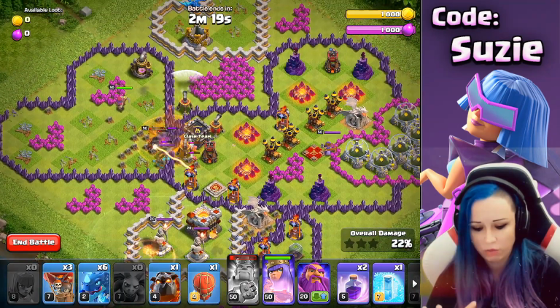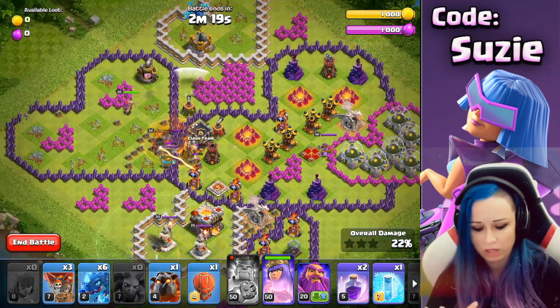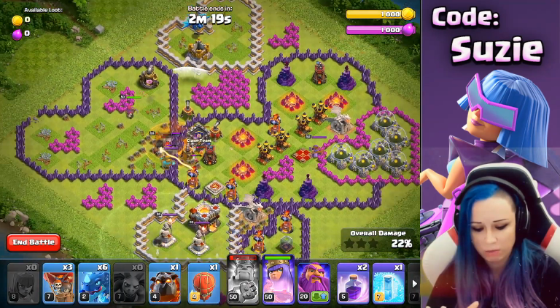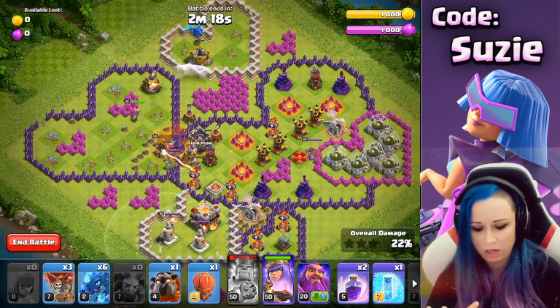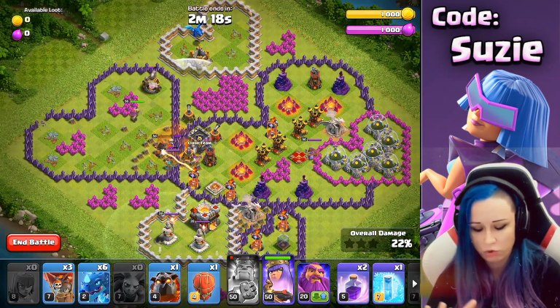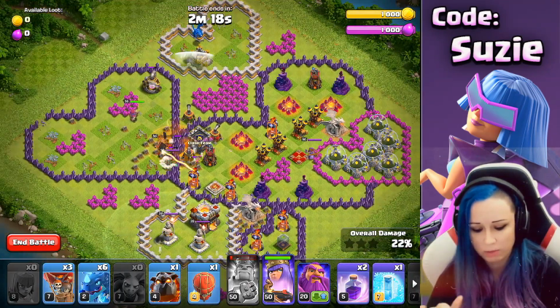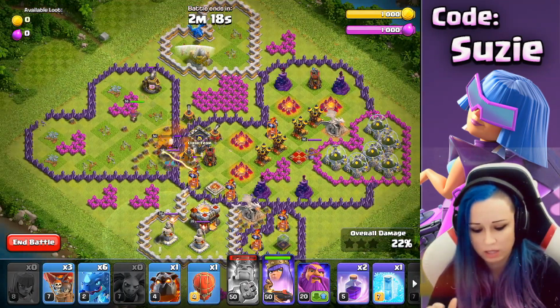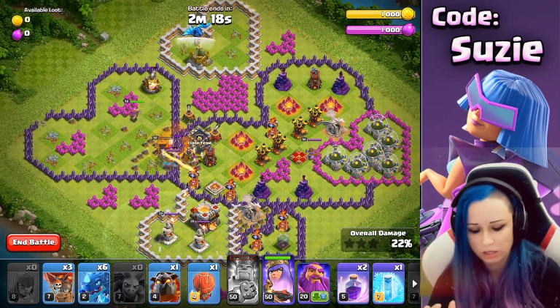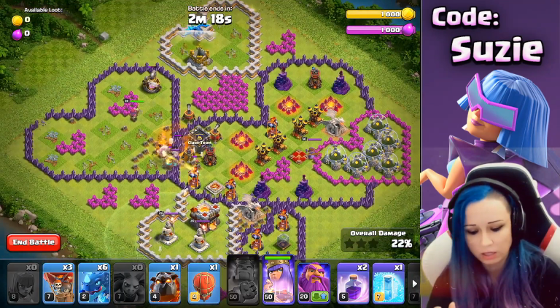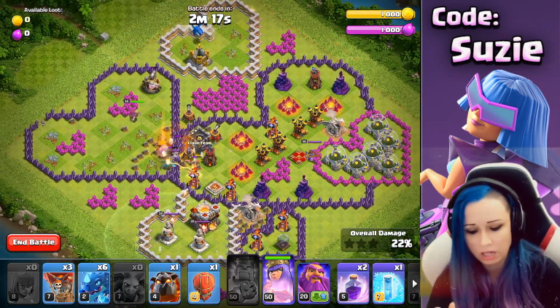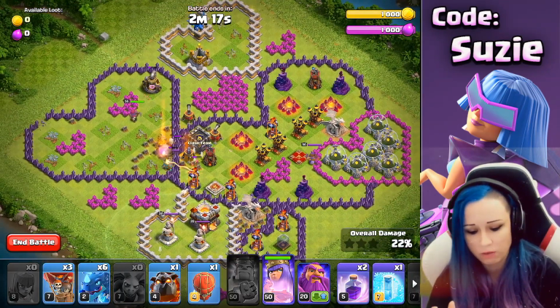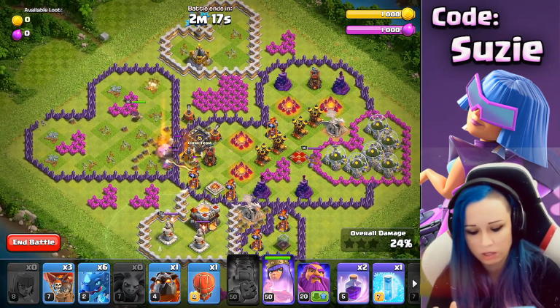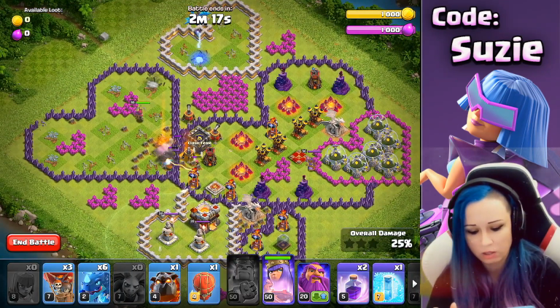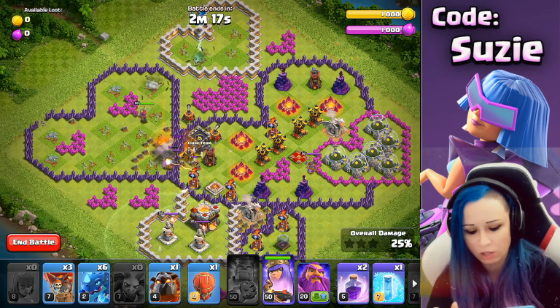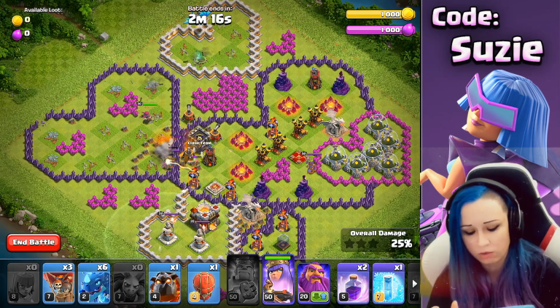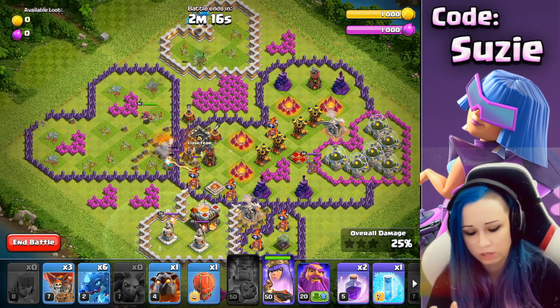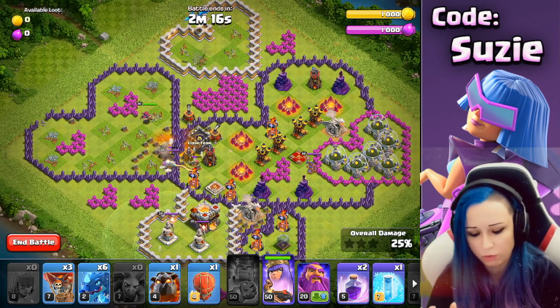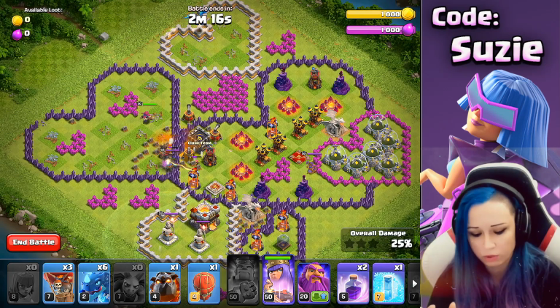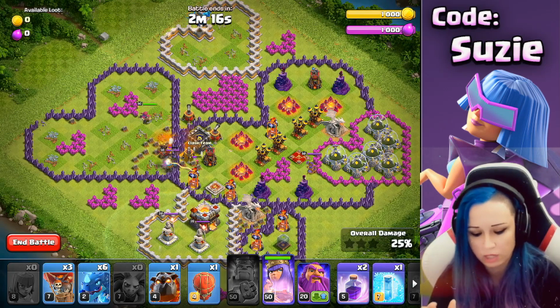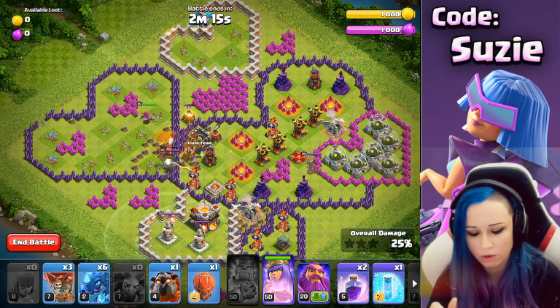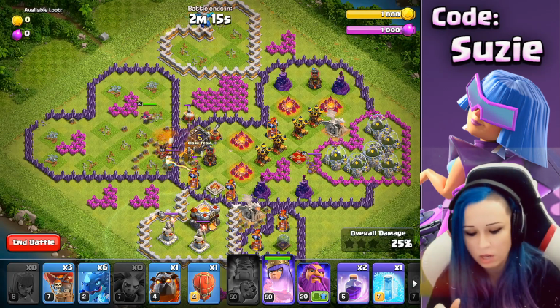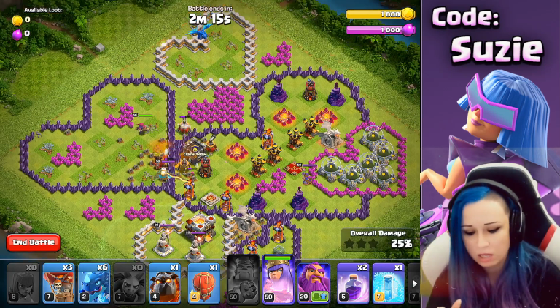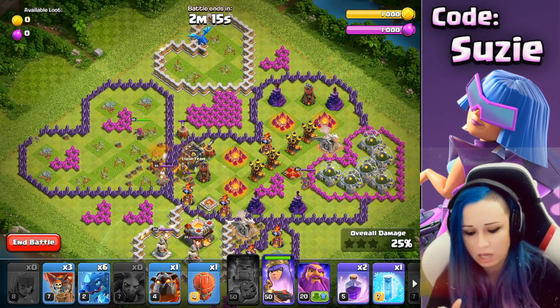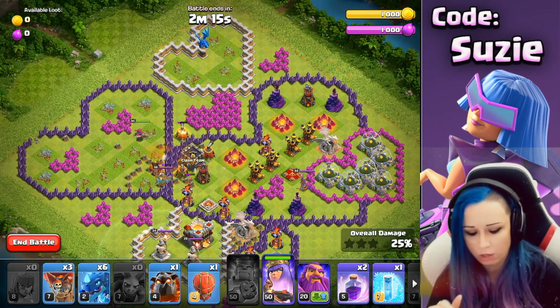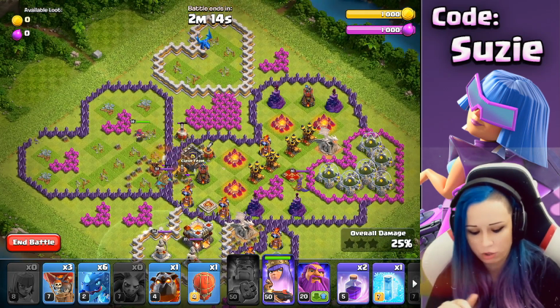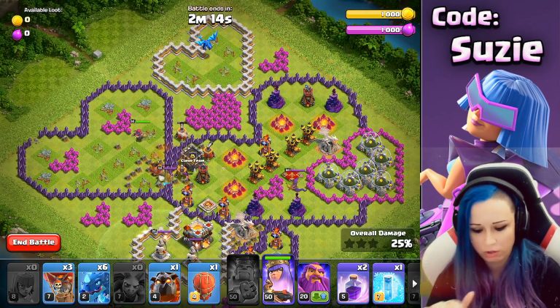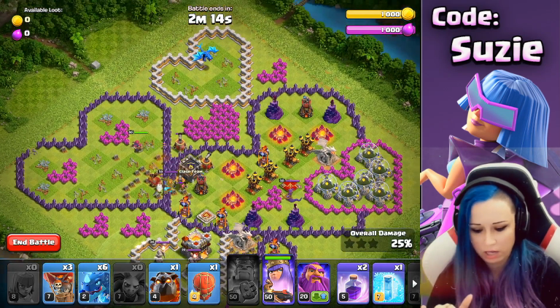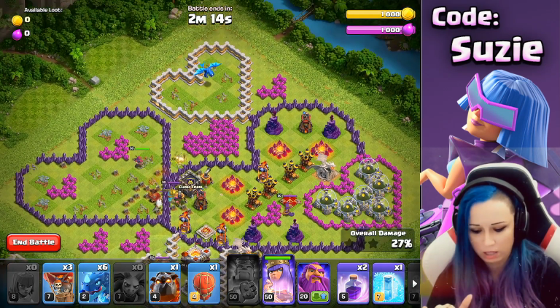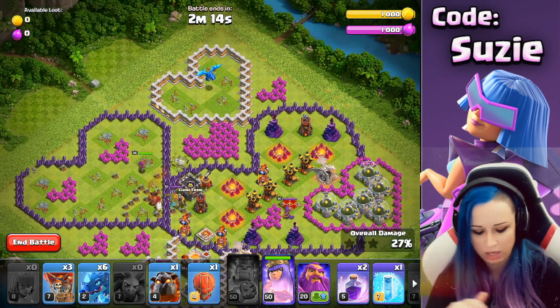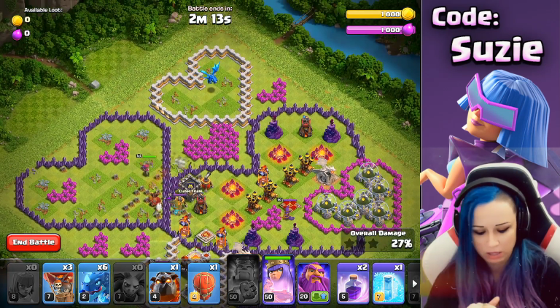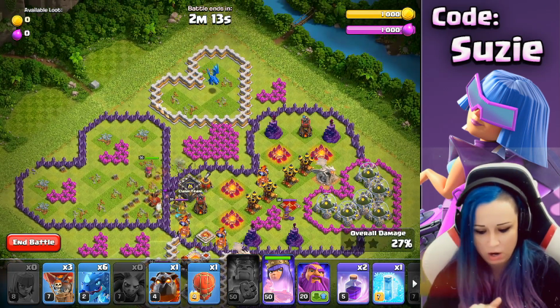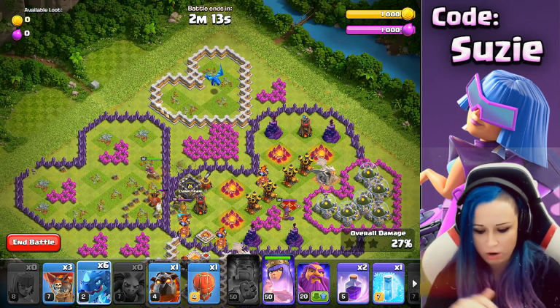We're gonna use one Minion here, another Minion here, just trying to find some air traps. And later, when the dragons don't get hit from the download, it's actually gonna help us.